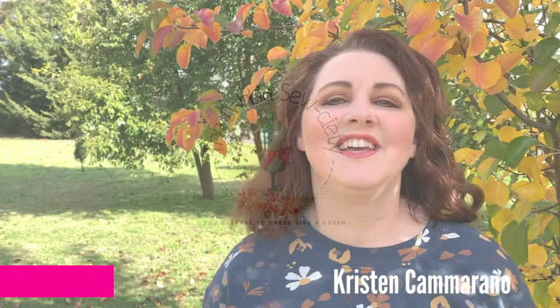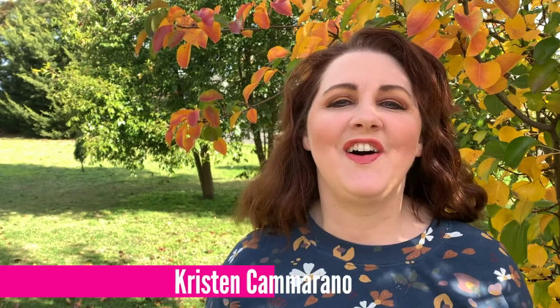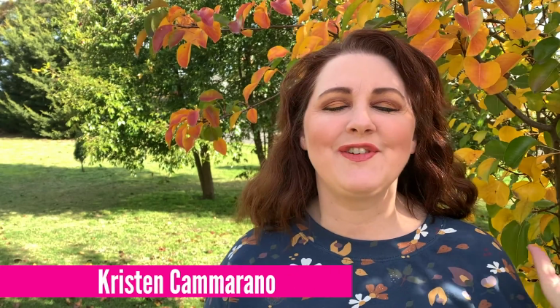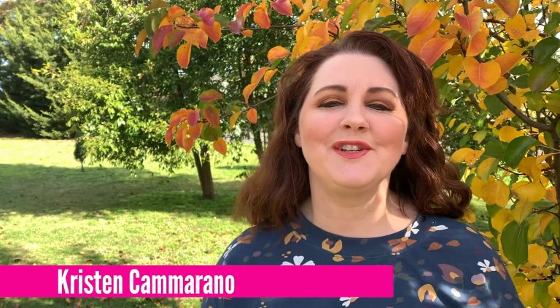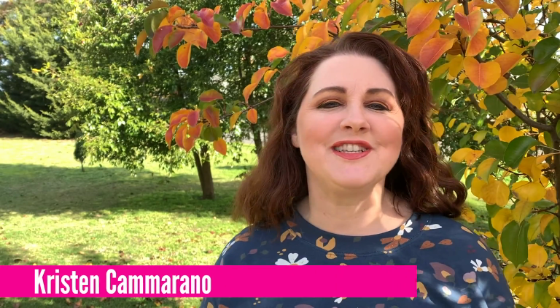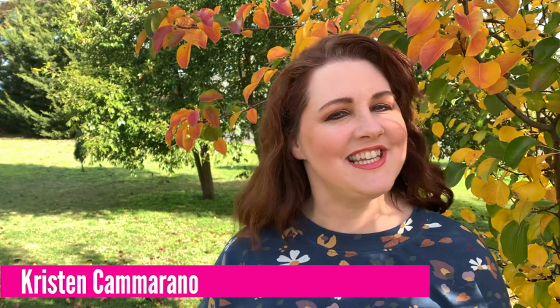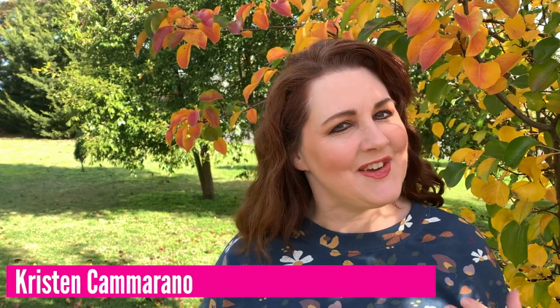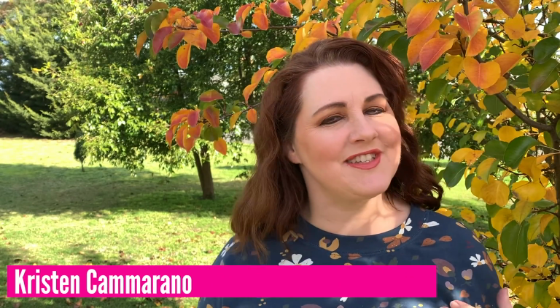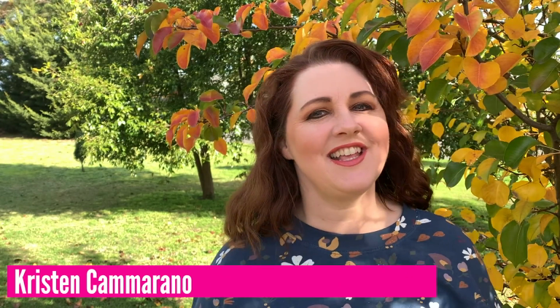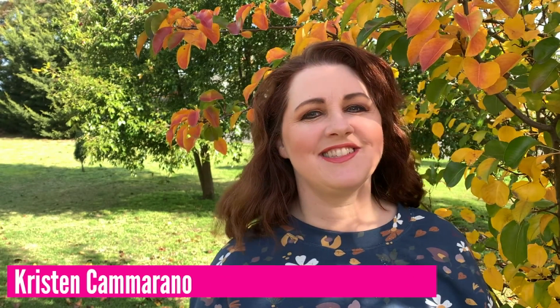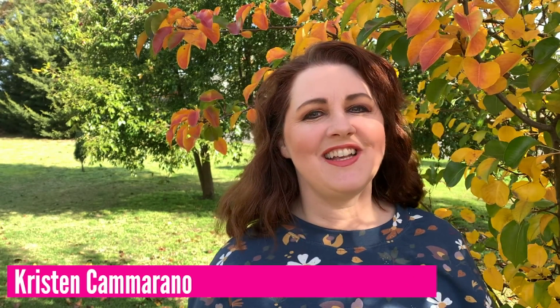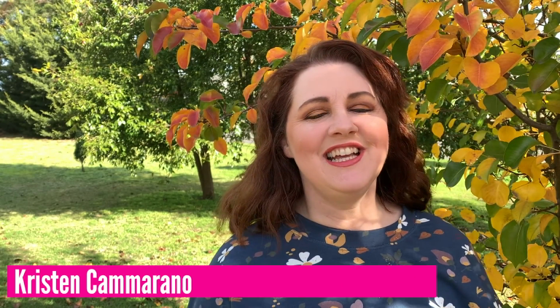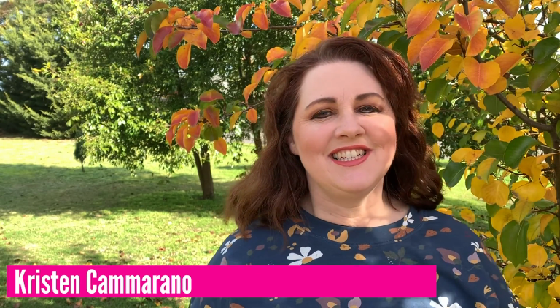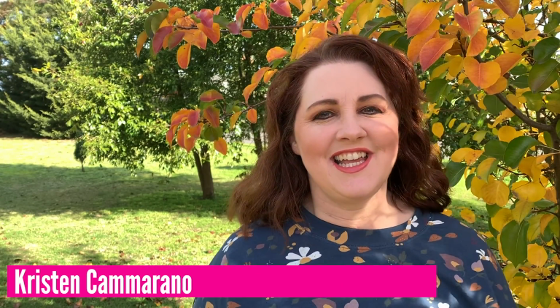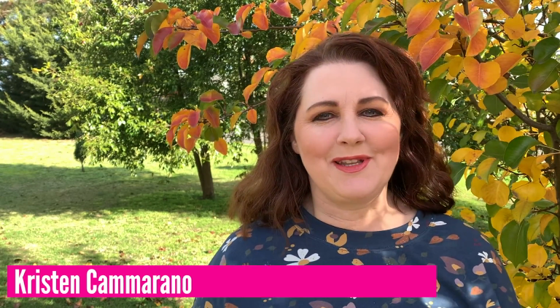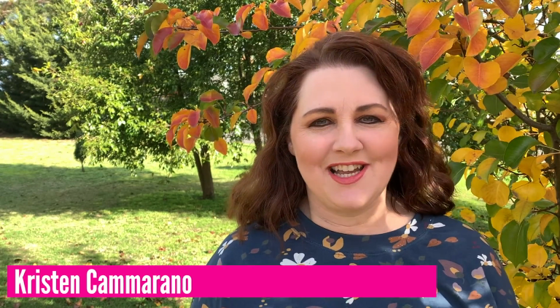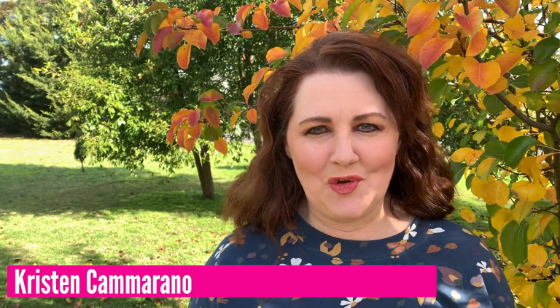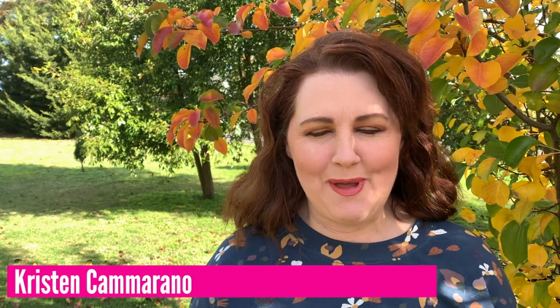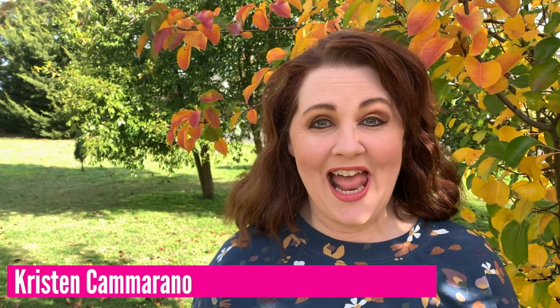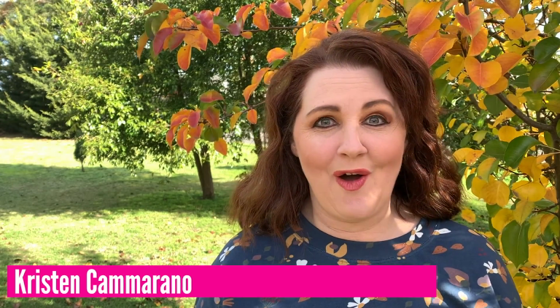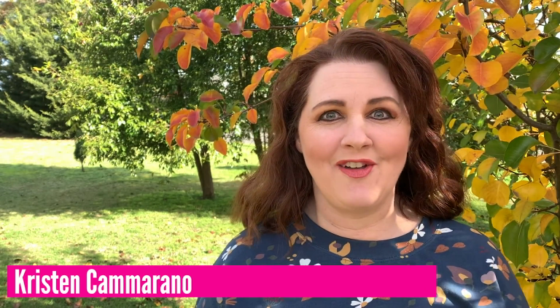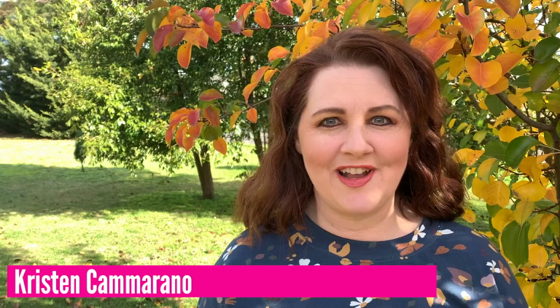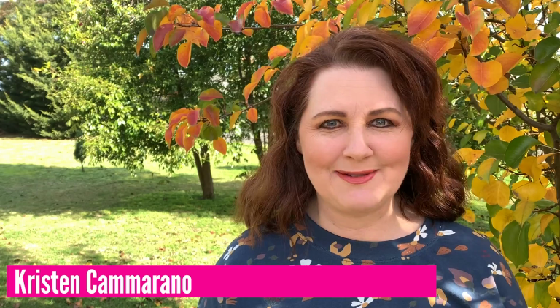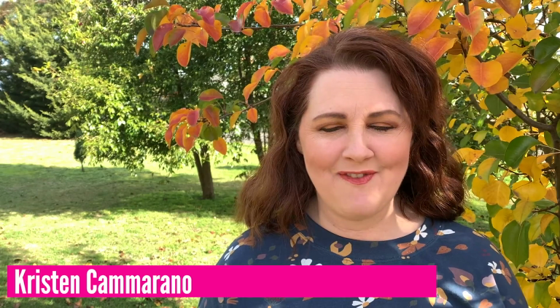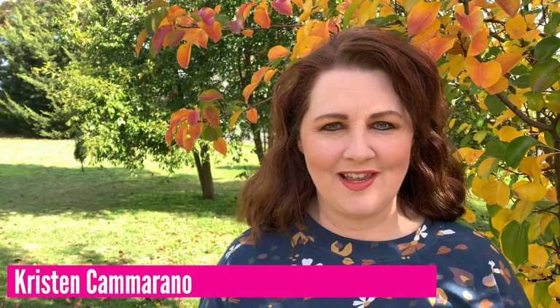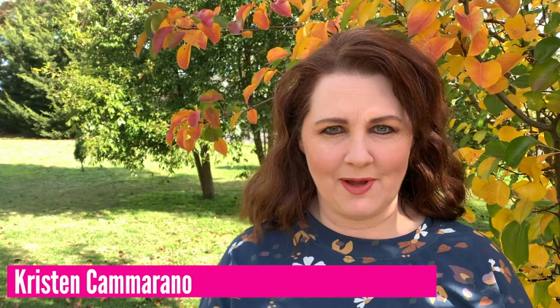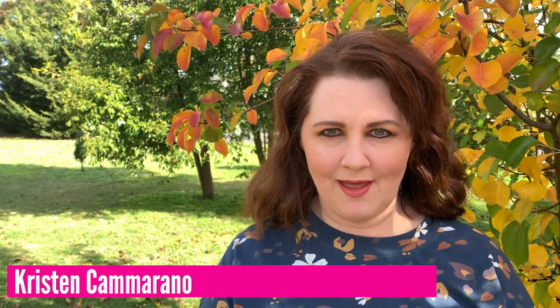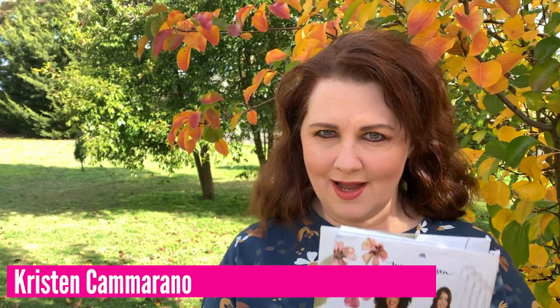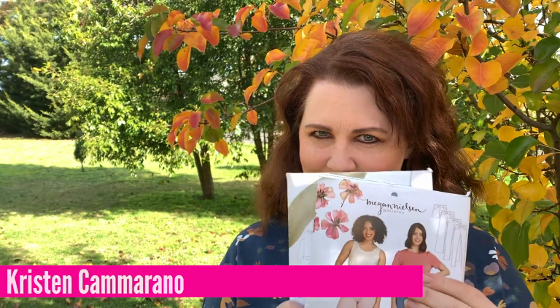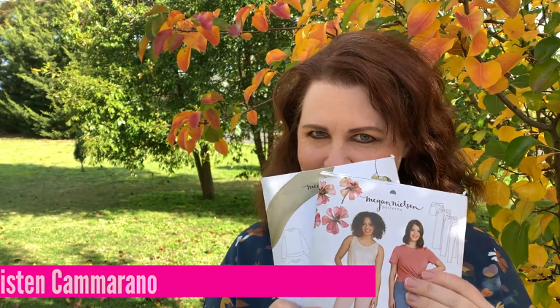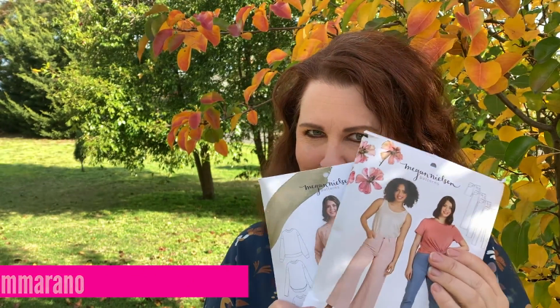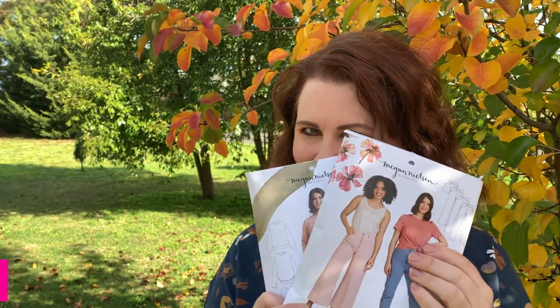Hi everyone, Kristen here from the Dali Society. Today I'm going to tell you all about how I faced my fears with jean making.